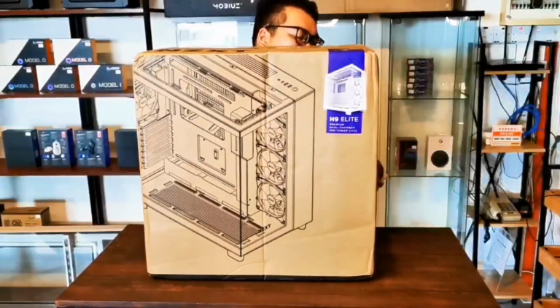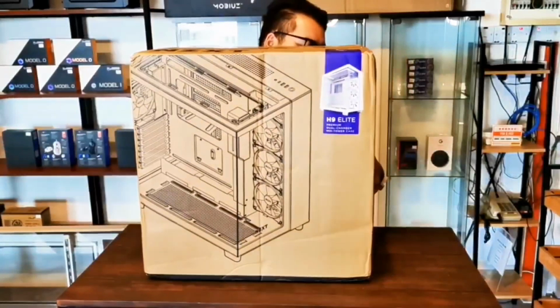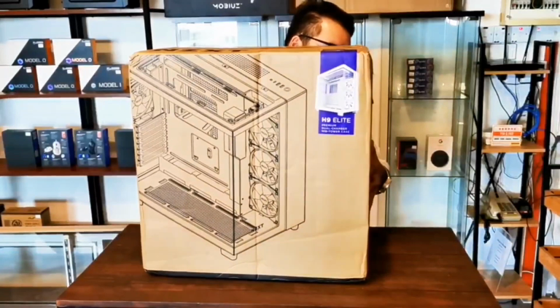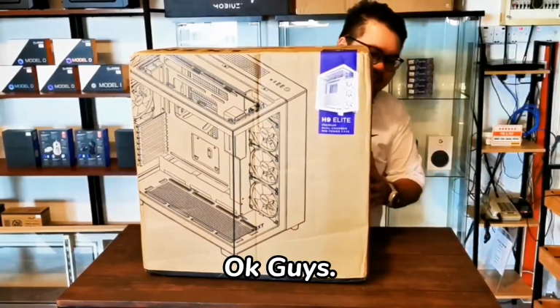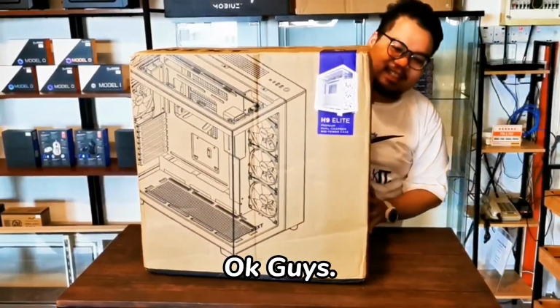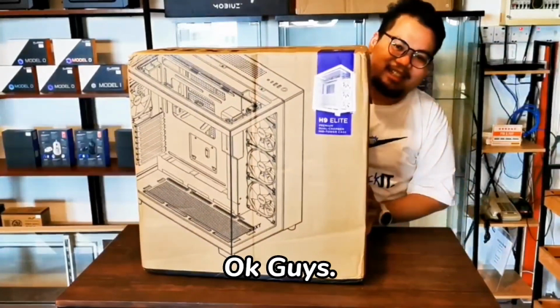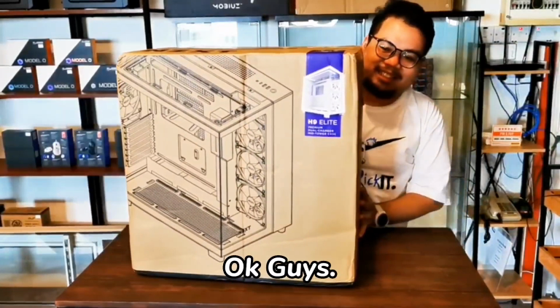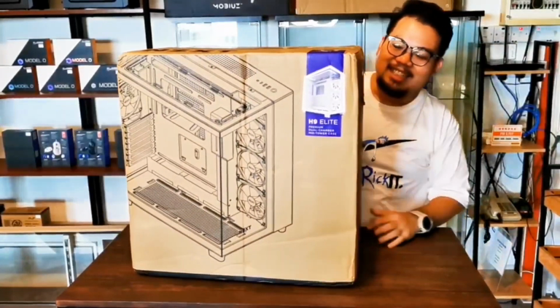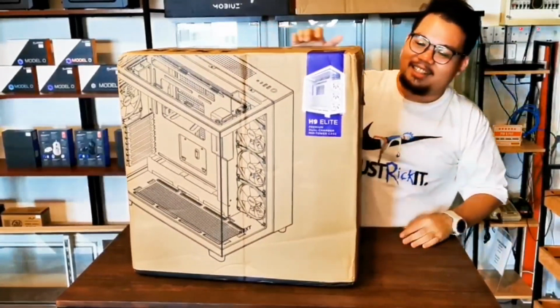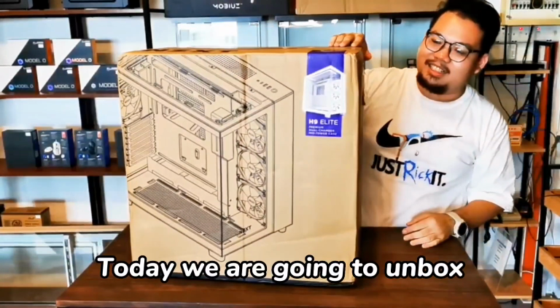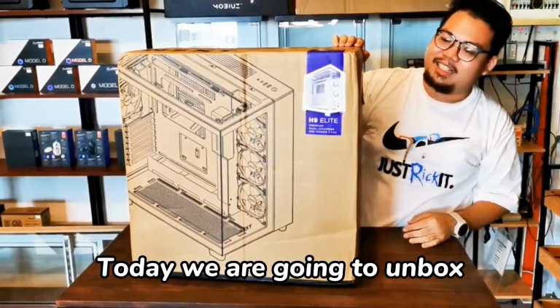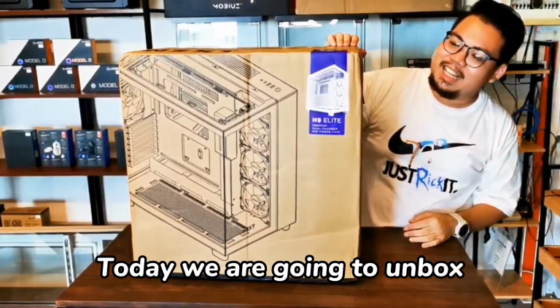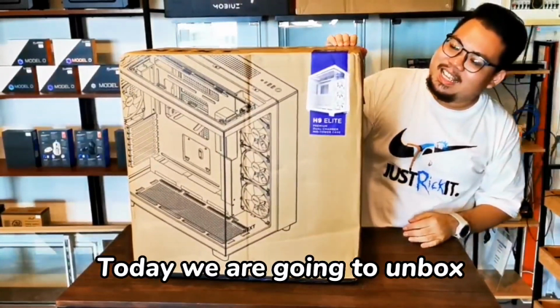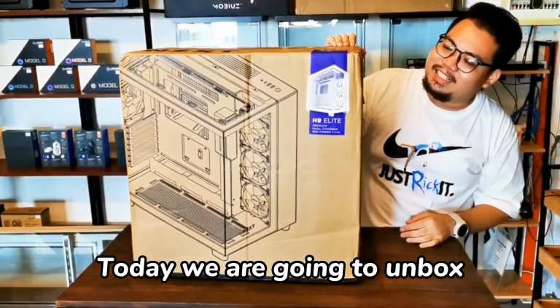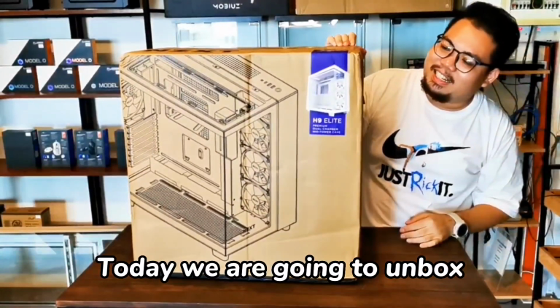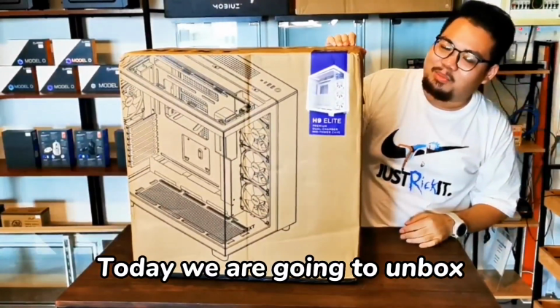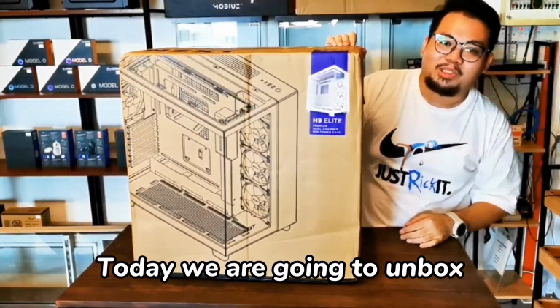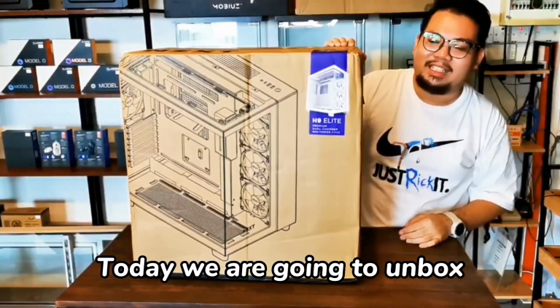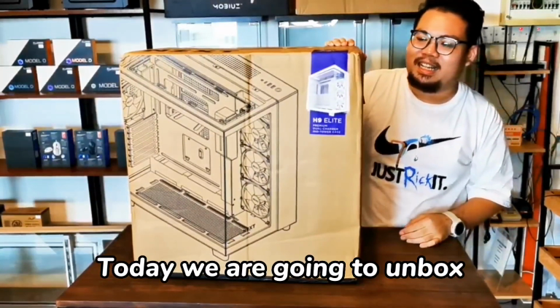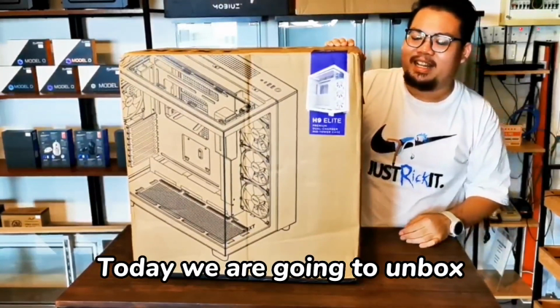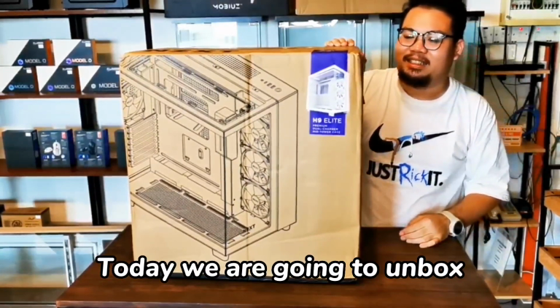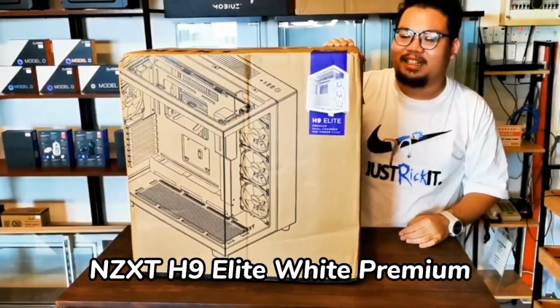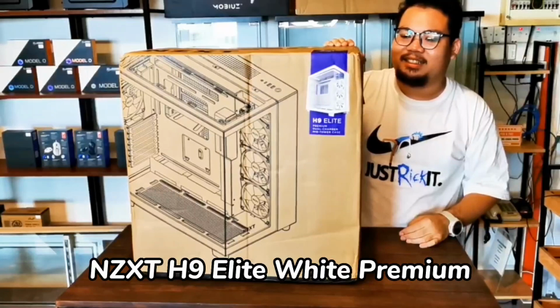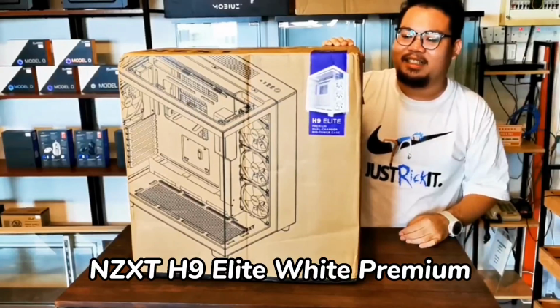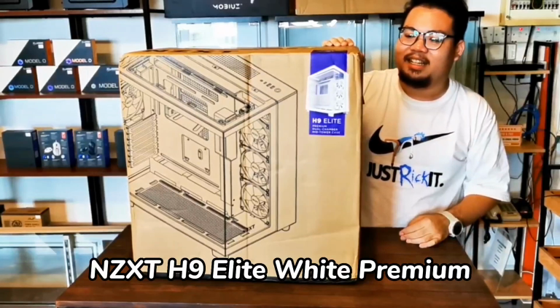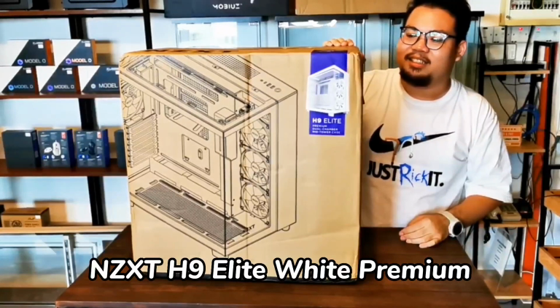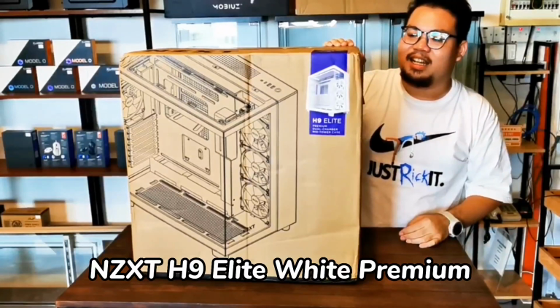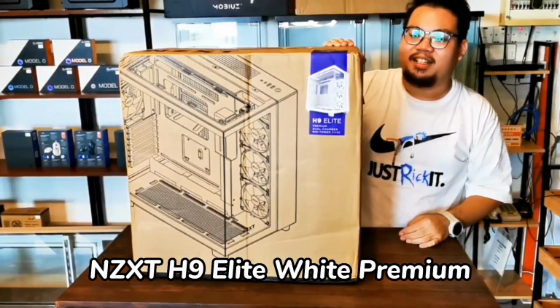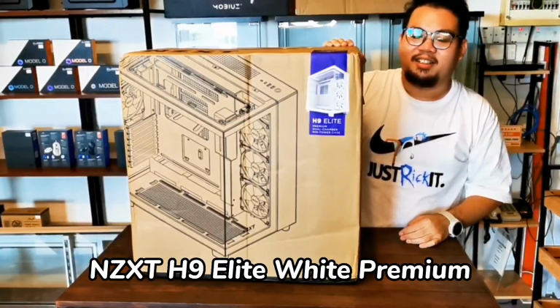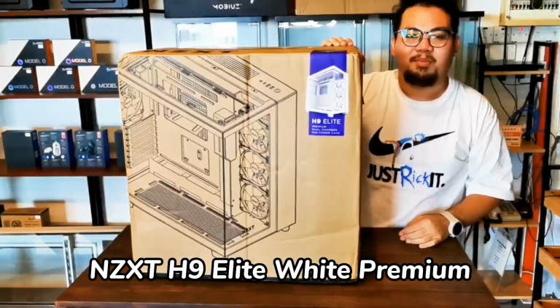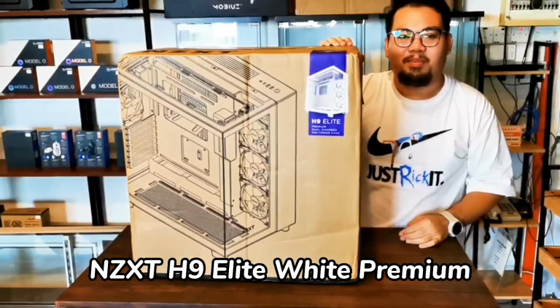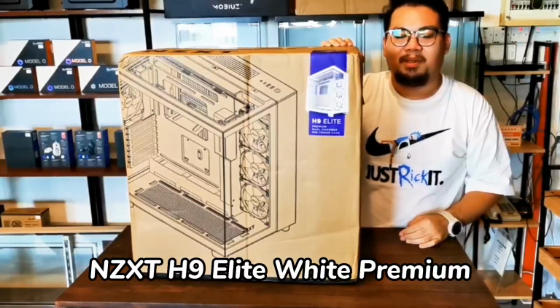Okay guys, how is it? It's an unboxing of the NZXT H9 Elite premium.